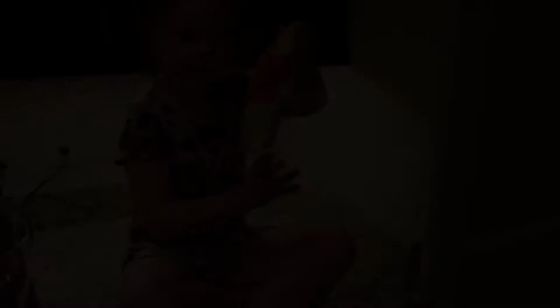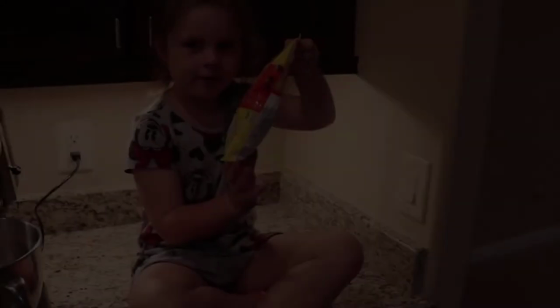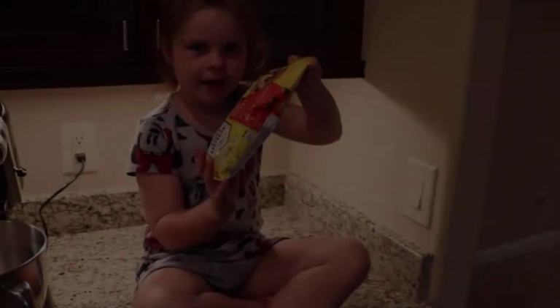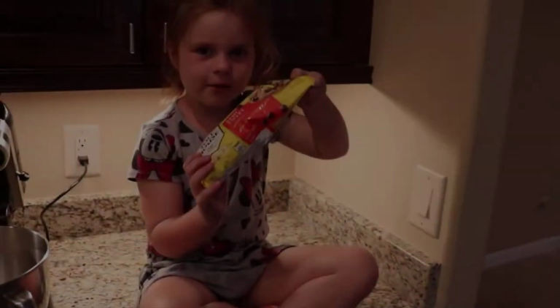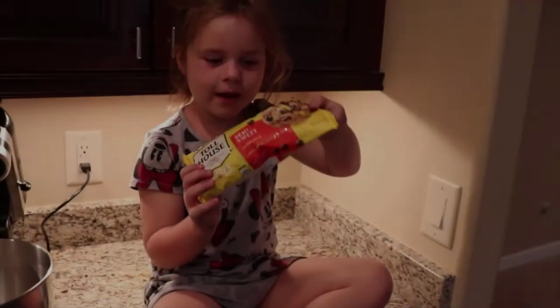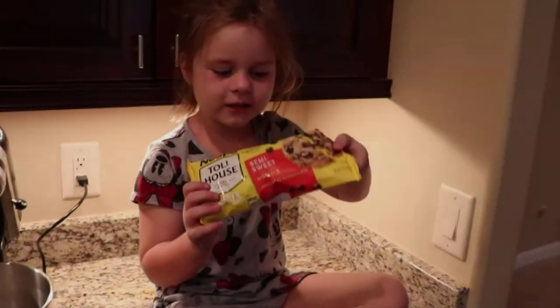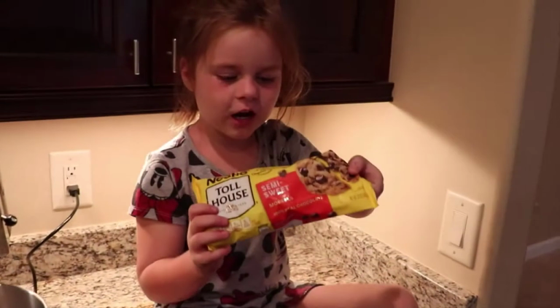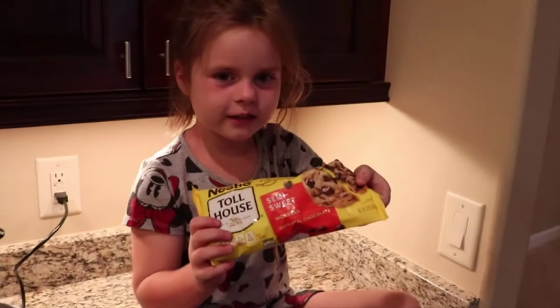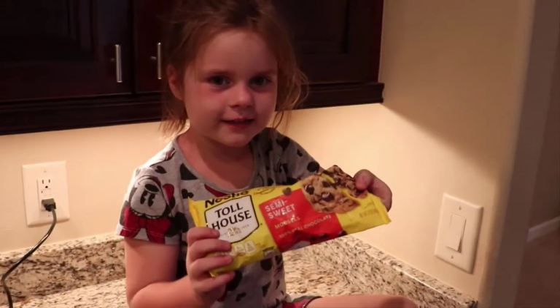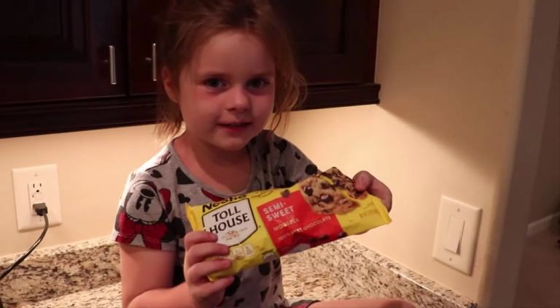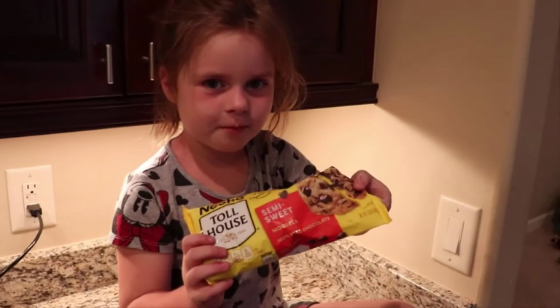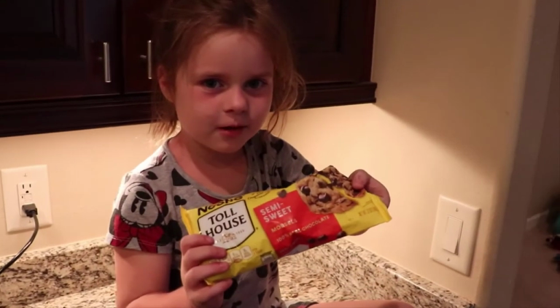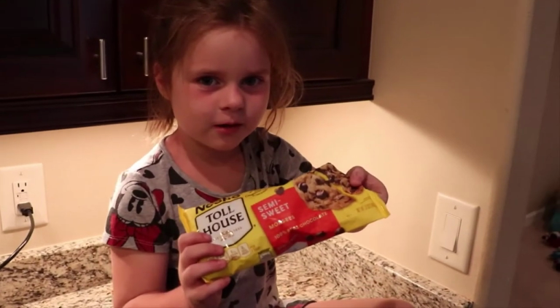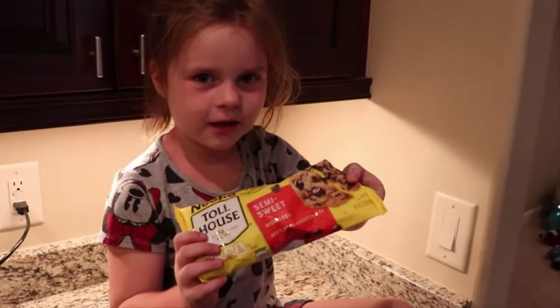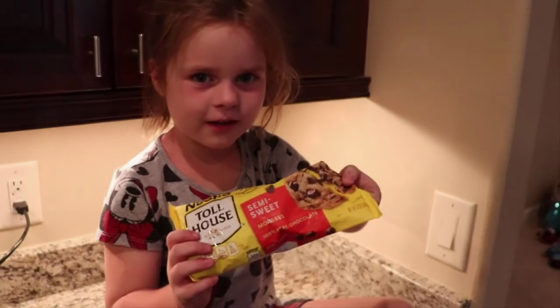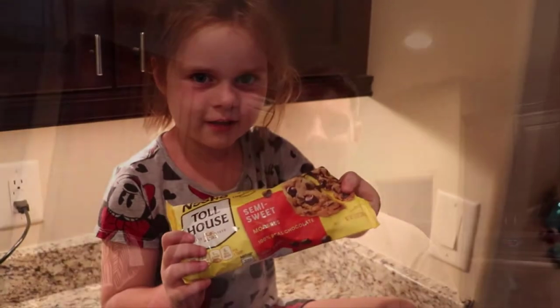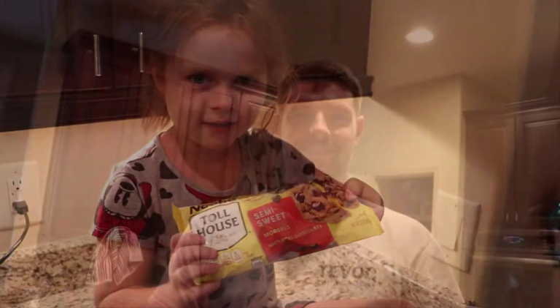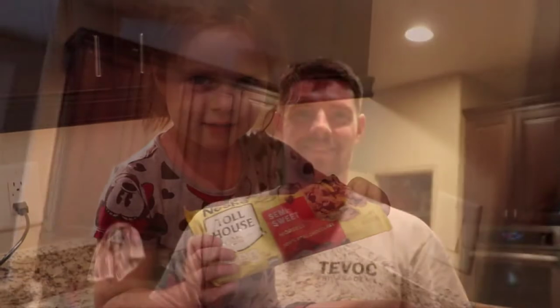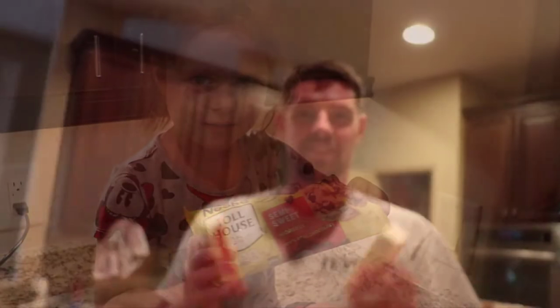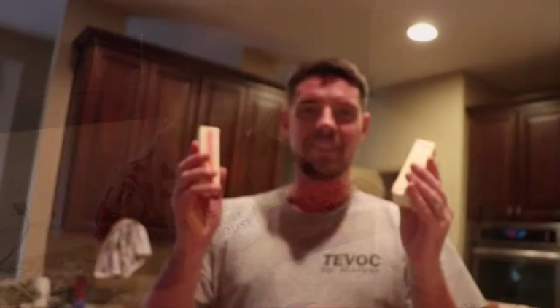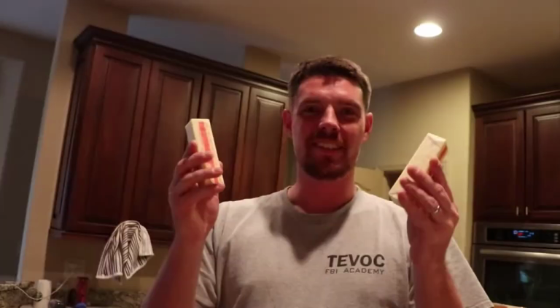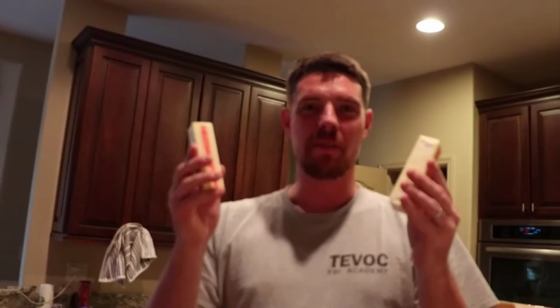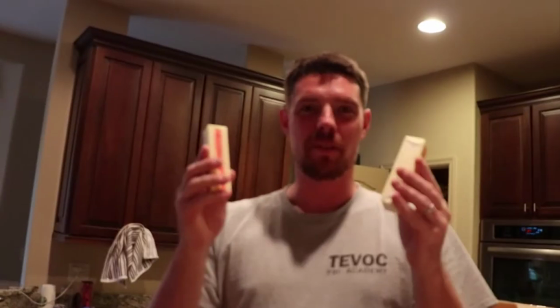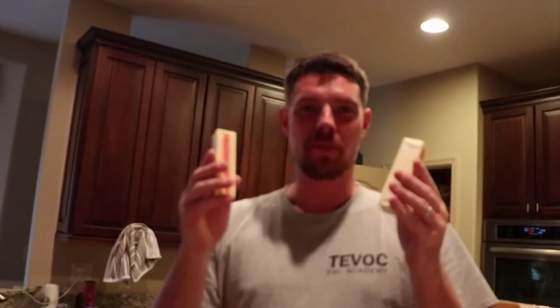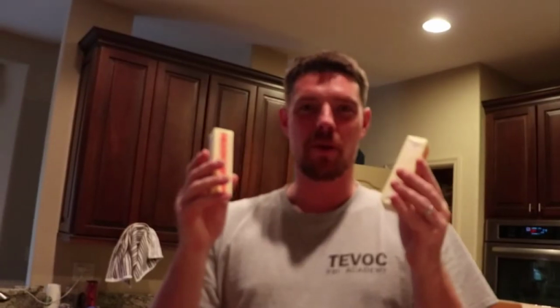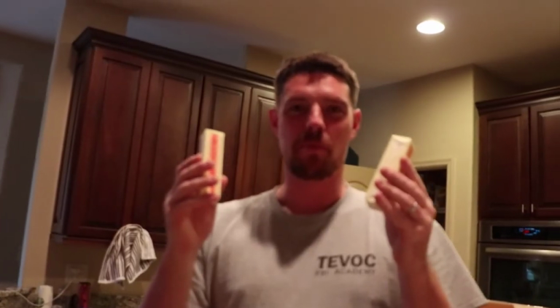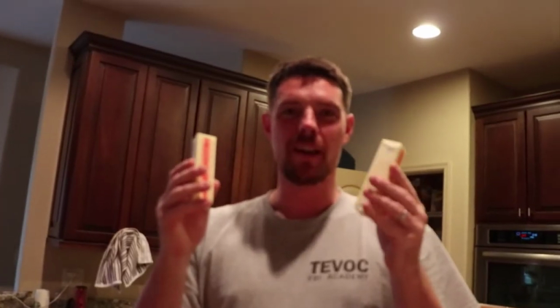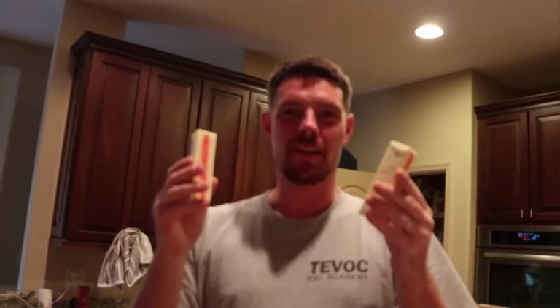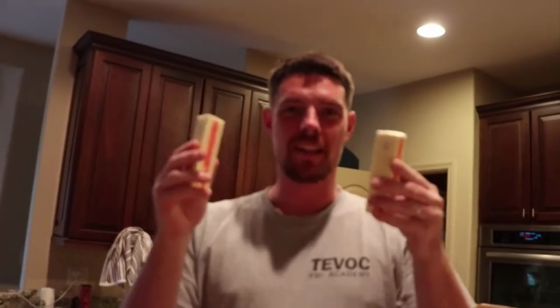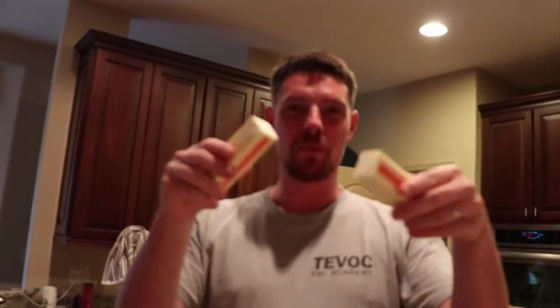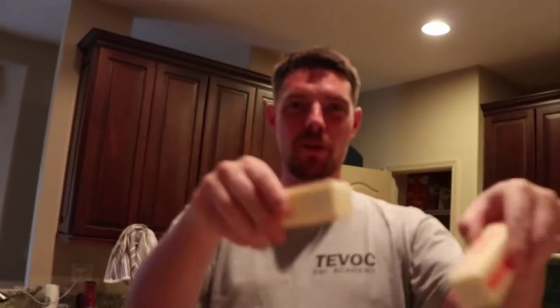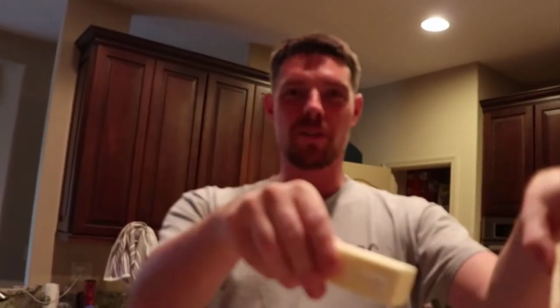Today we're going to make chocolate chip cookies. First step is we put butter in the bowl.